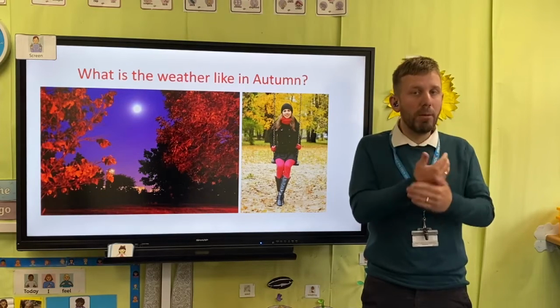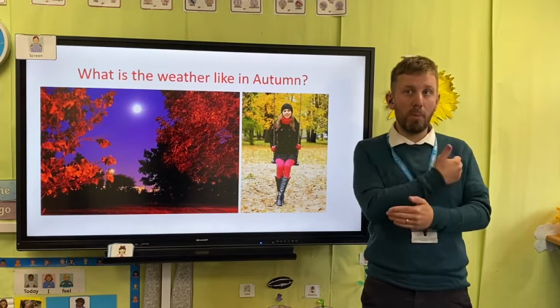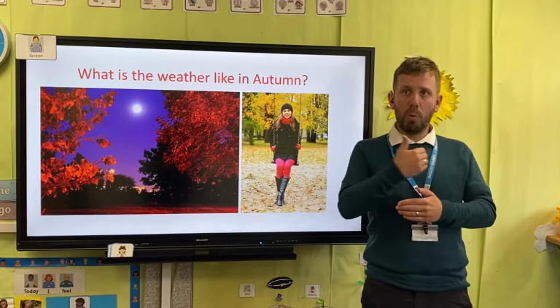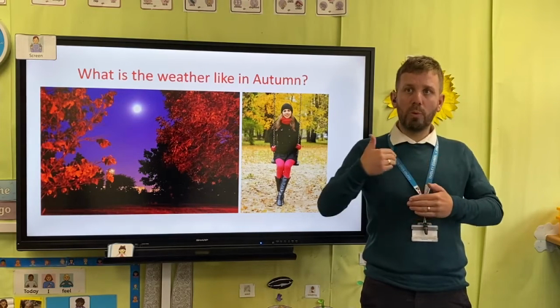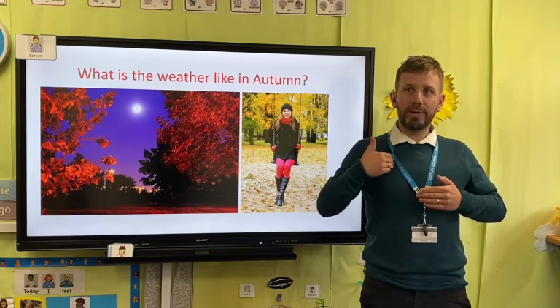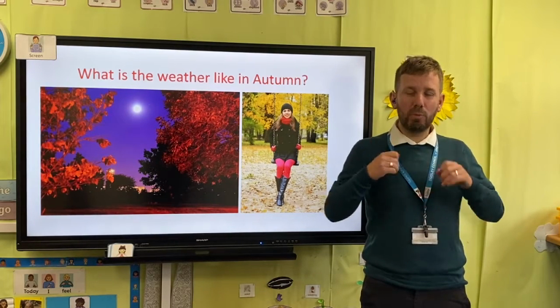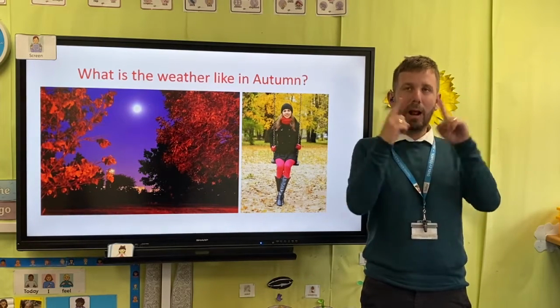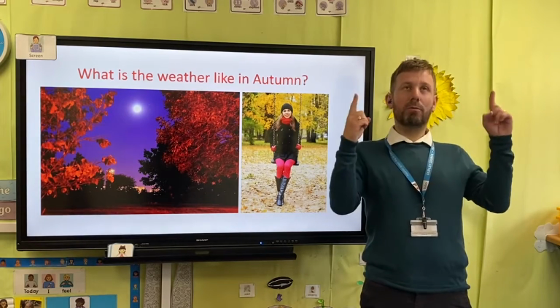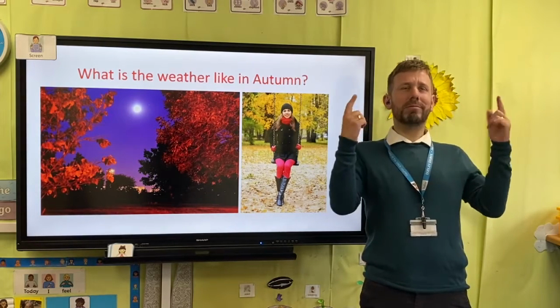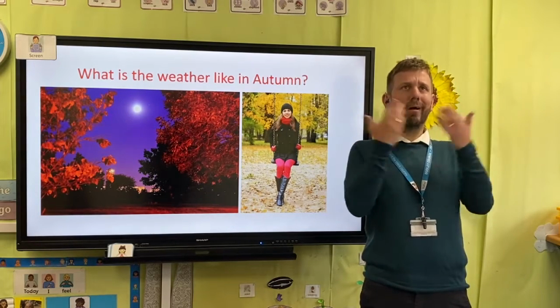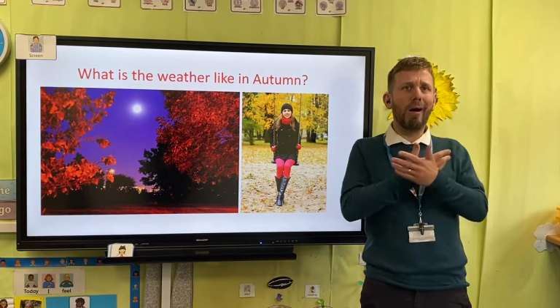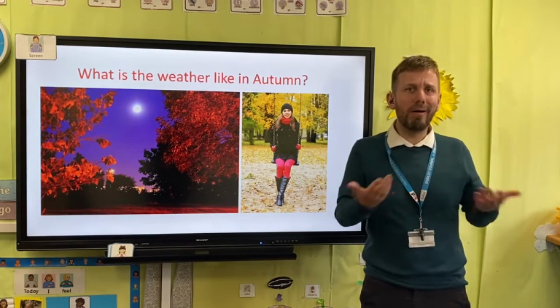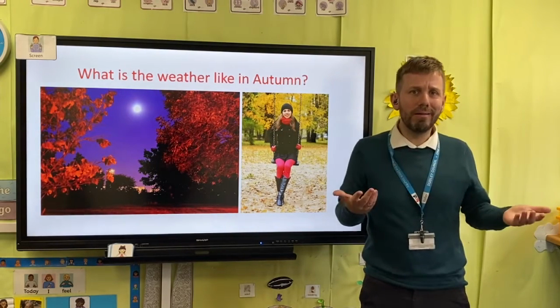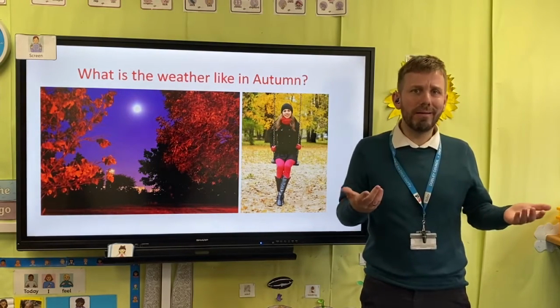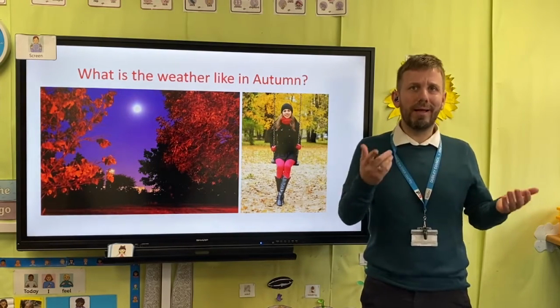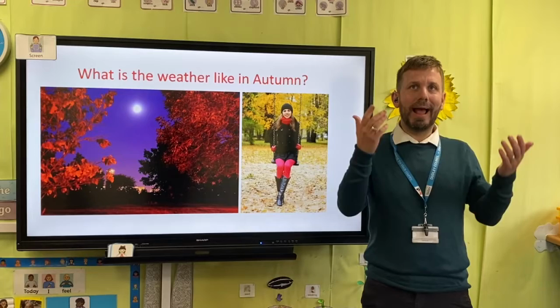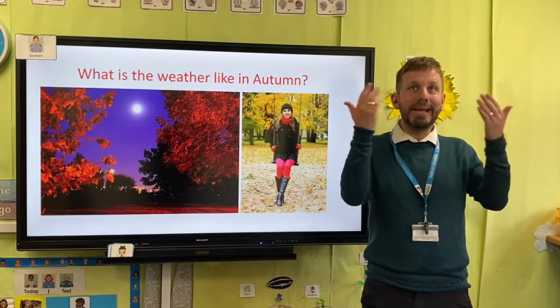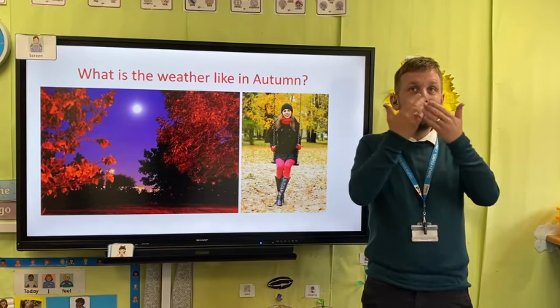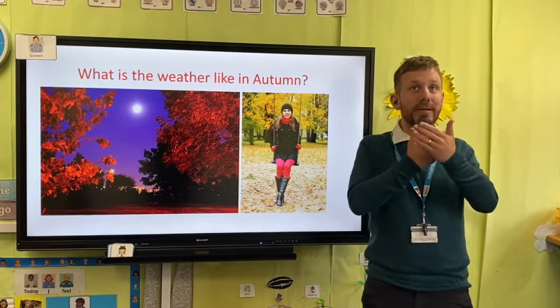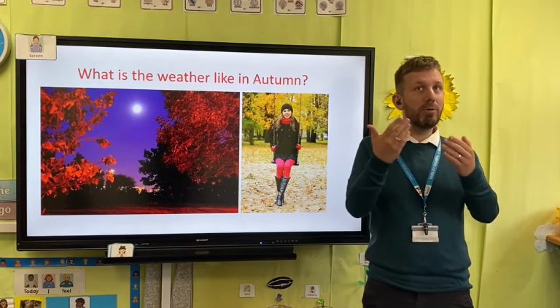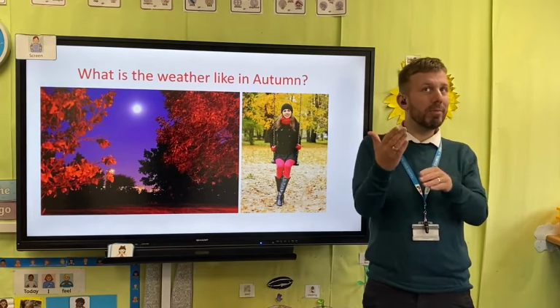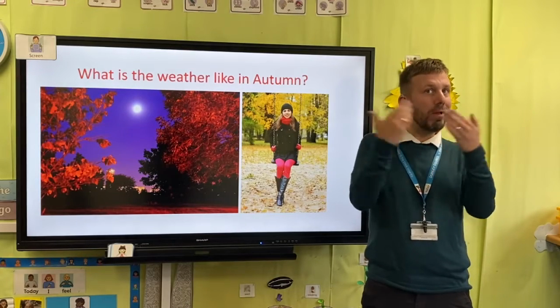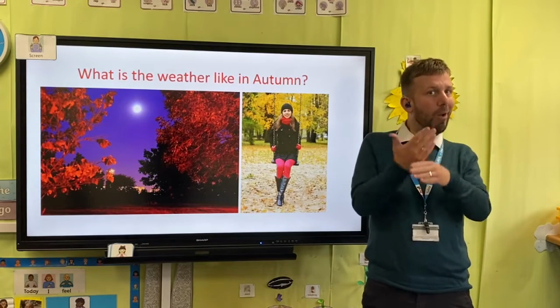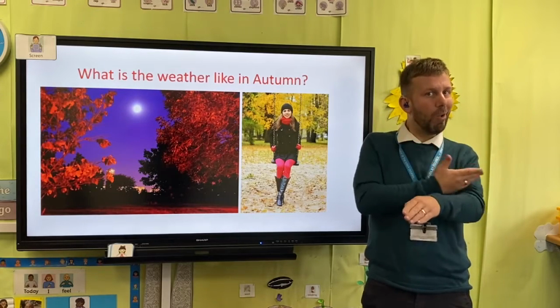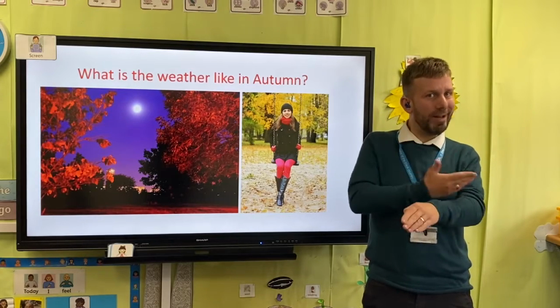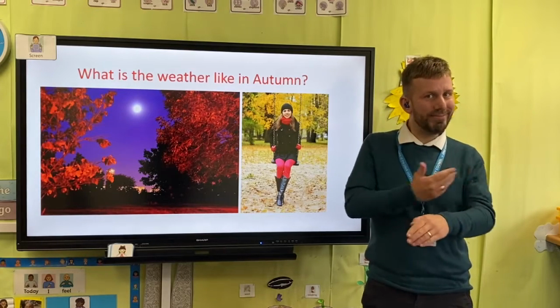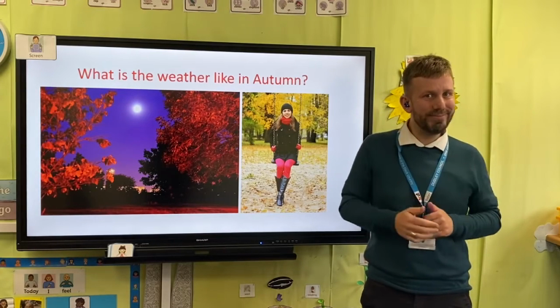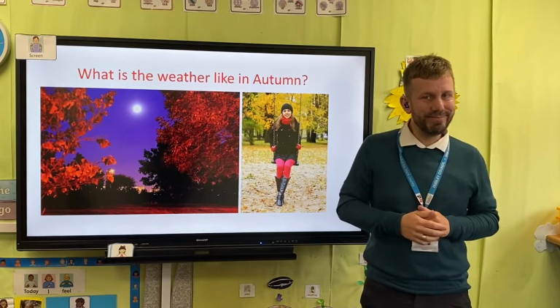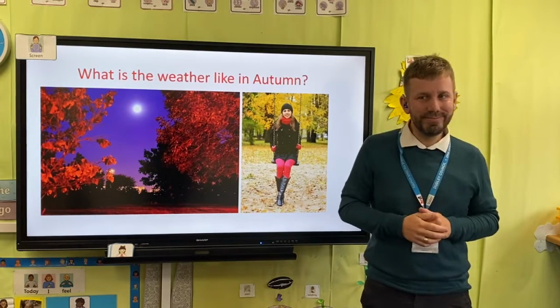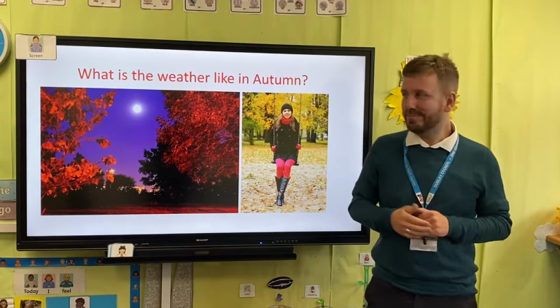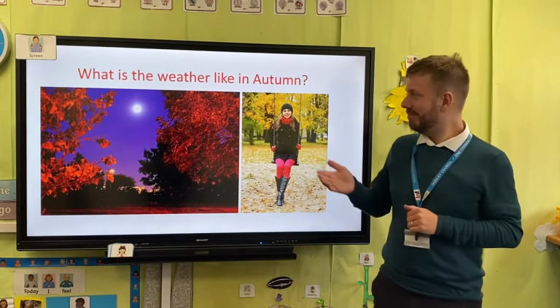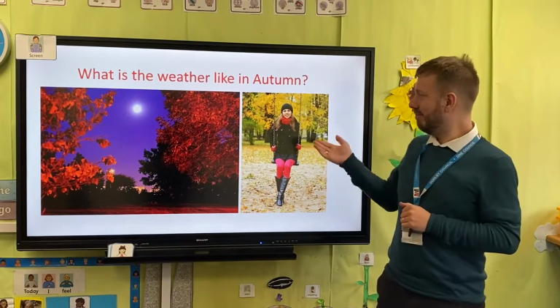Outside now, you'll notice that in the morning it's darker when you wake up, and in the evening it's darker earlier.